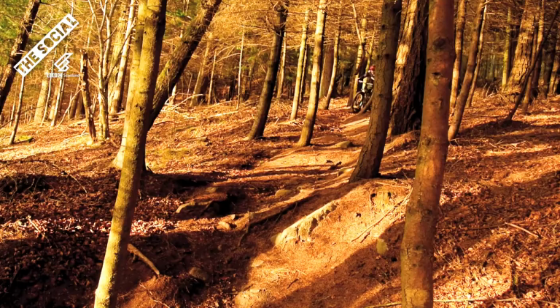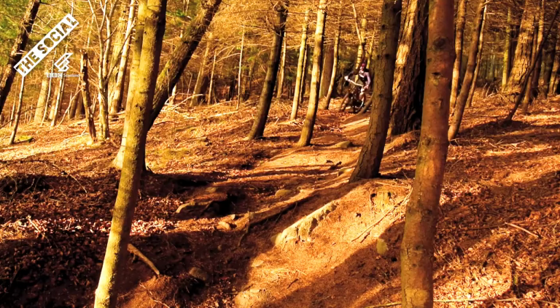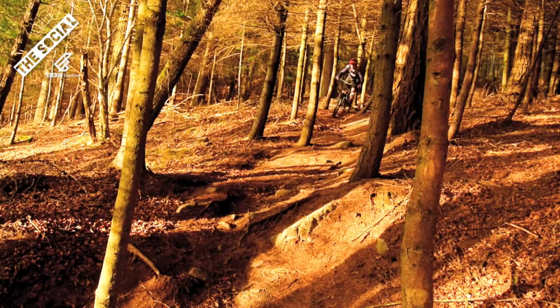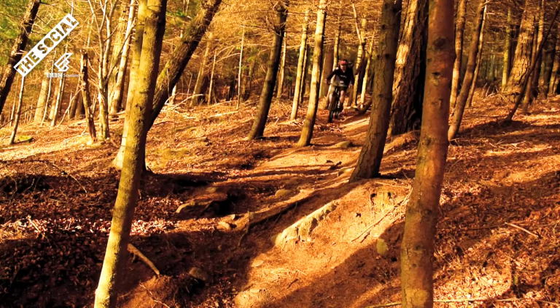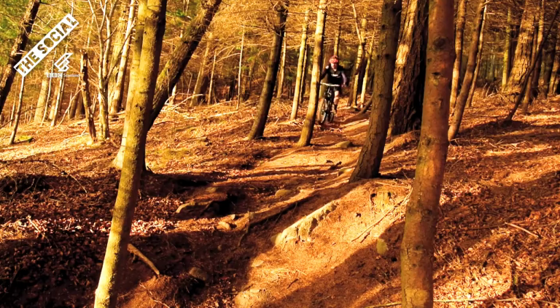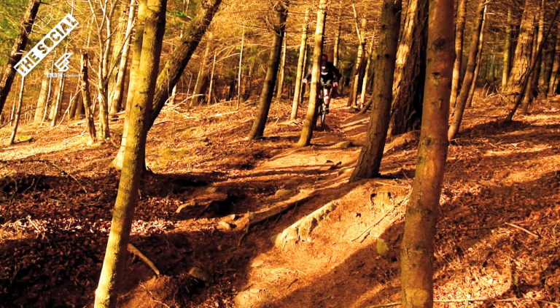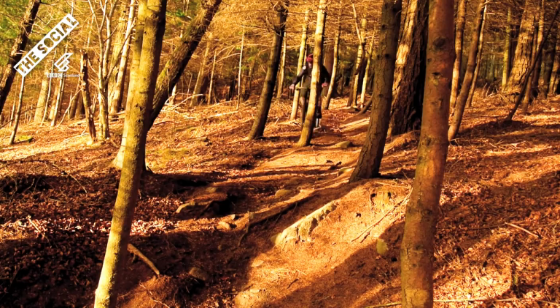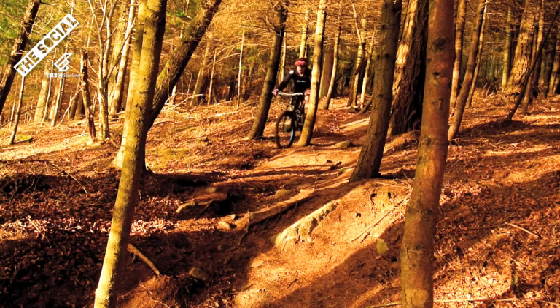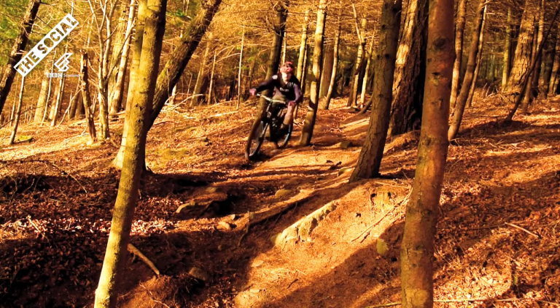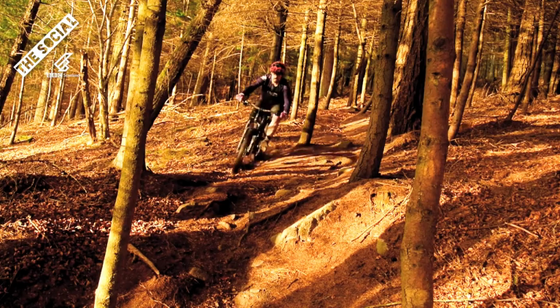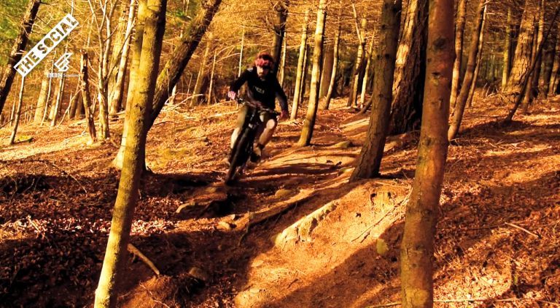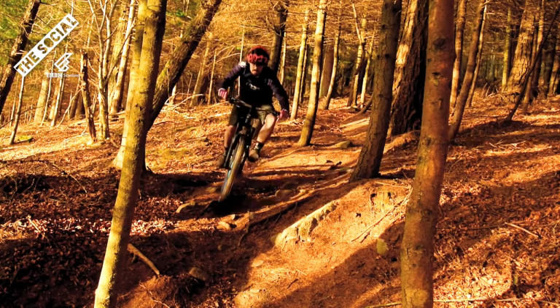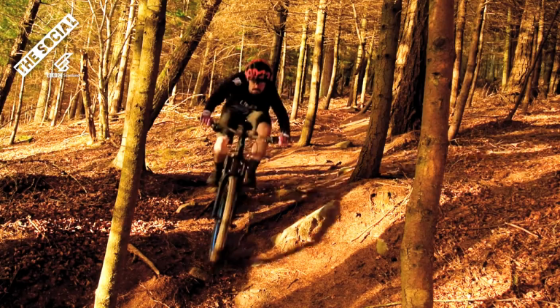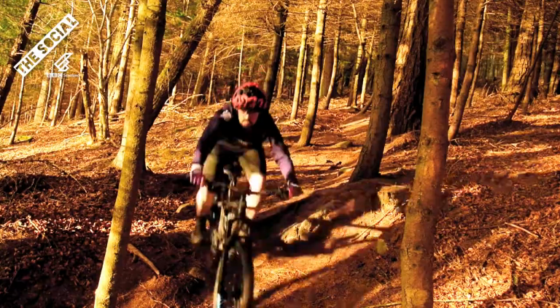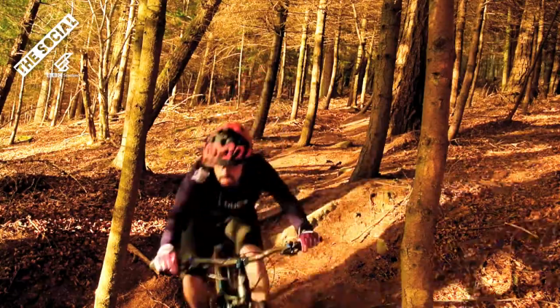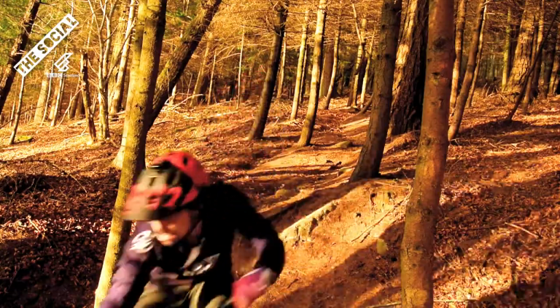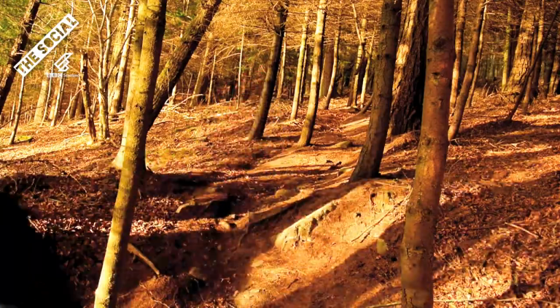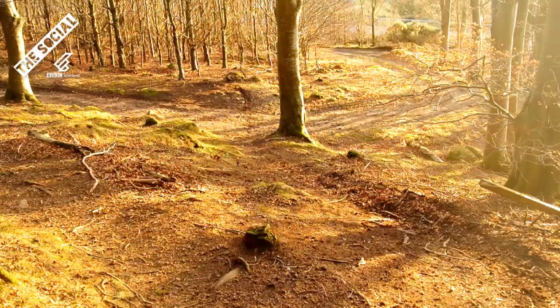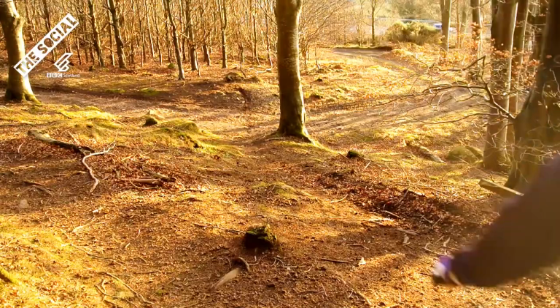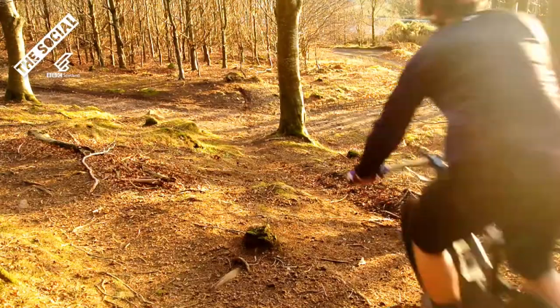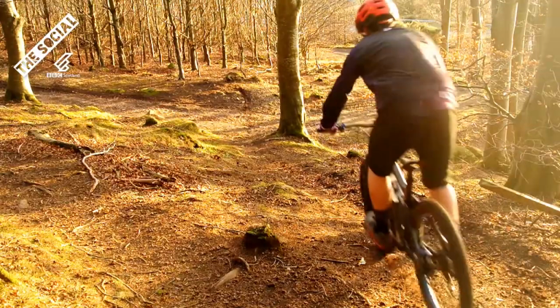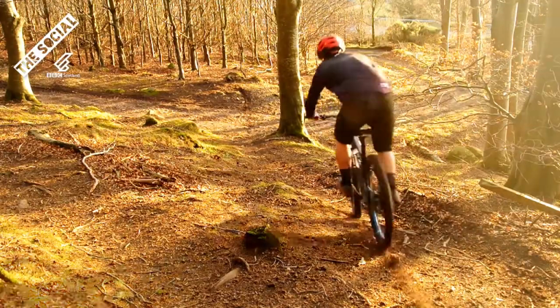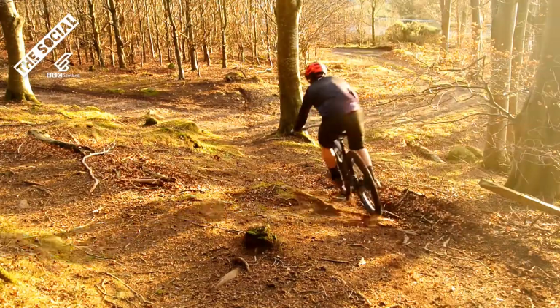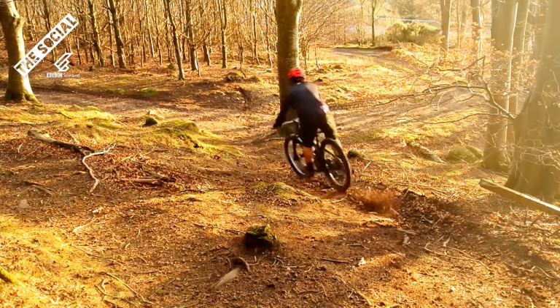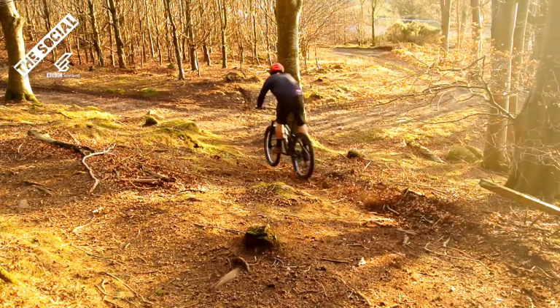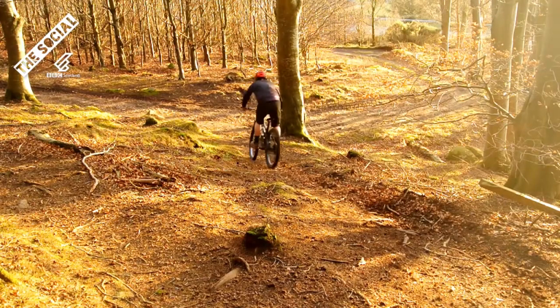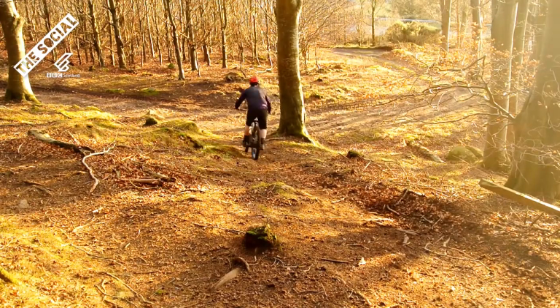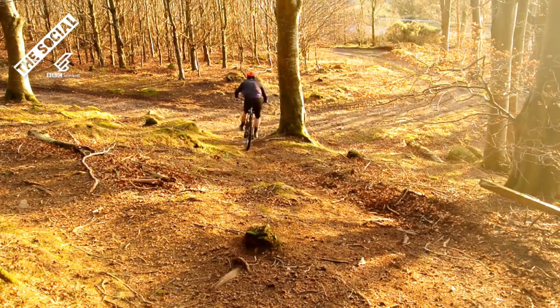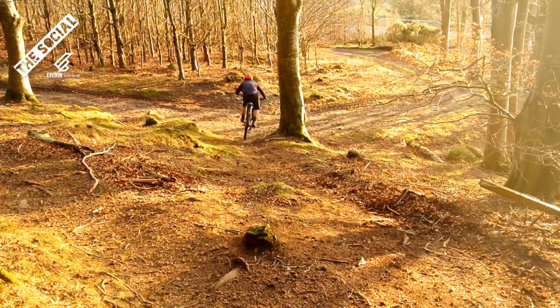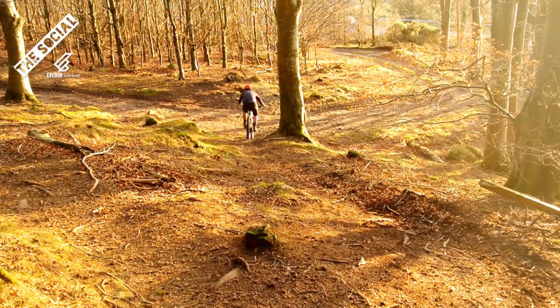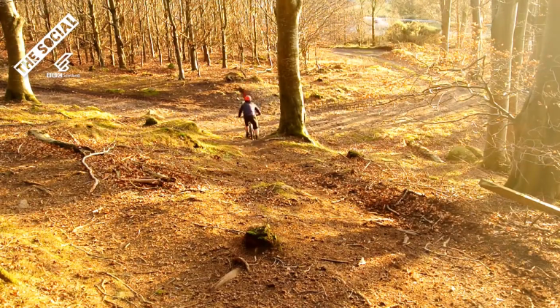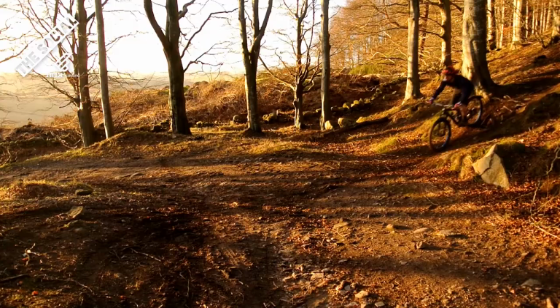Into this tight and twisty section, avoiding all the trees. Up into these roots. Woo! And we're done.